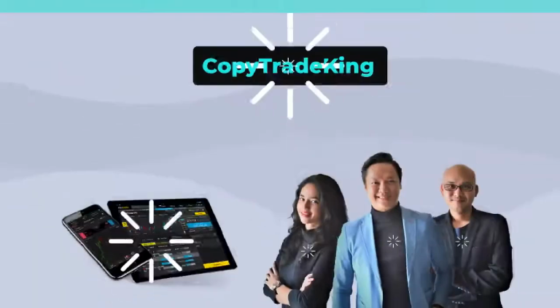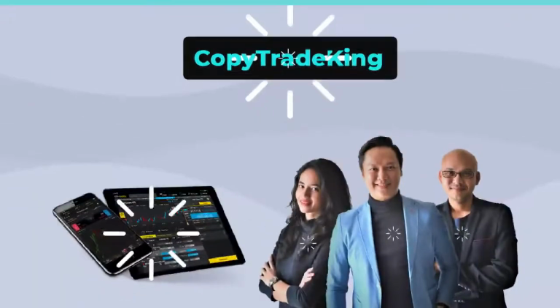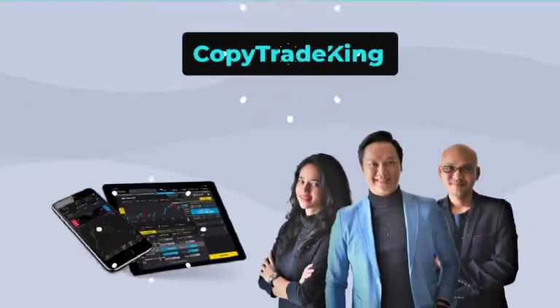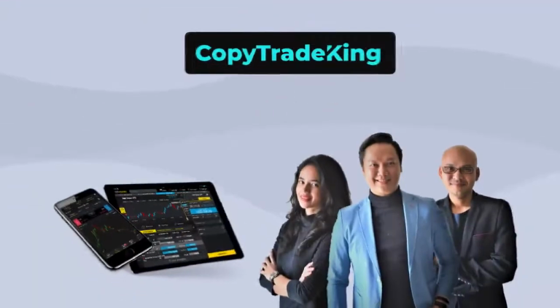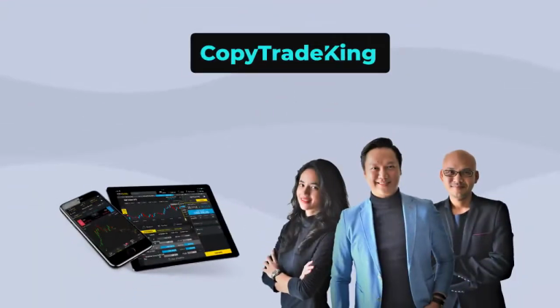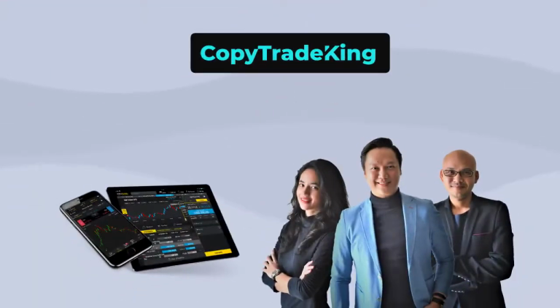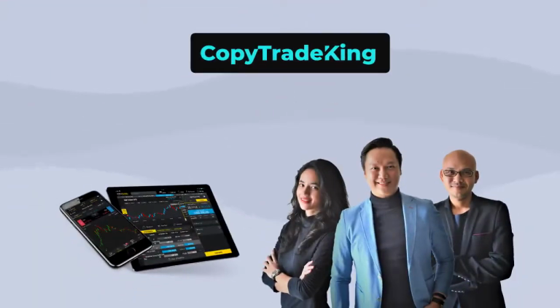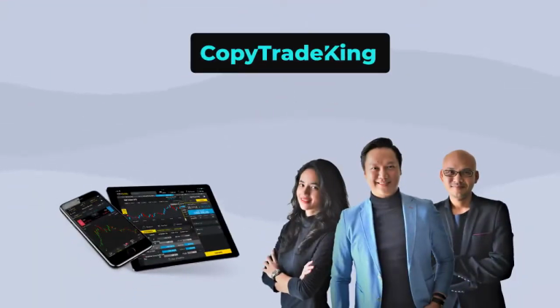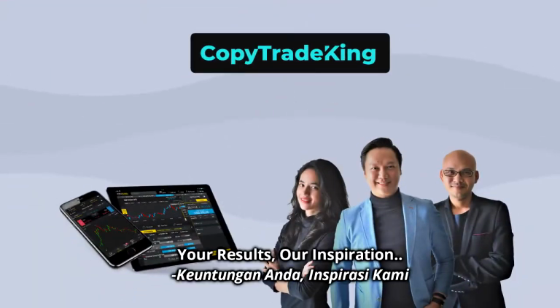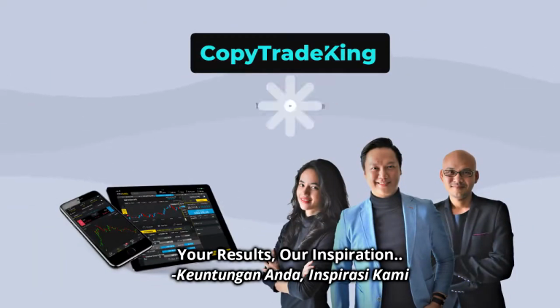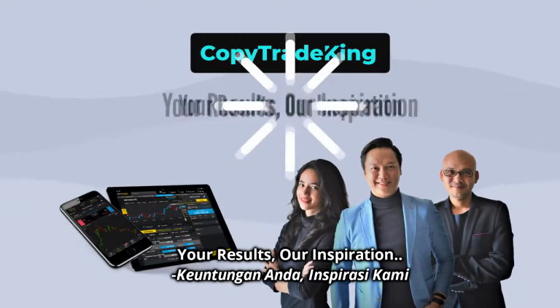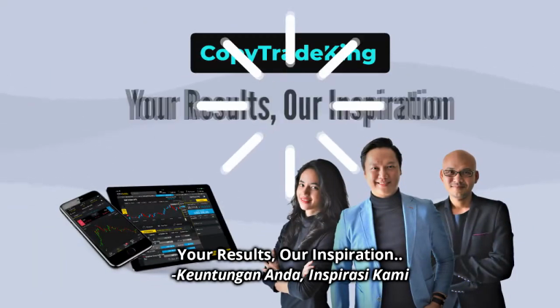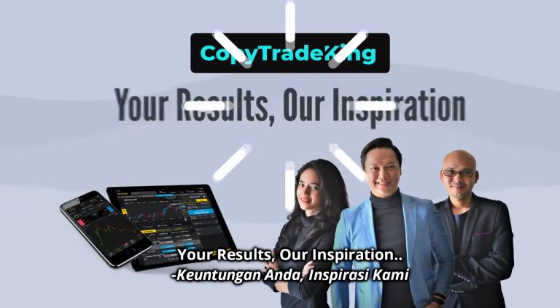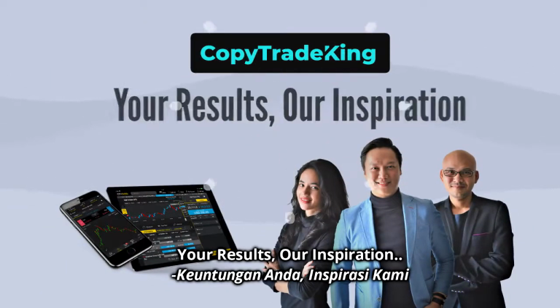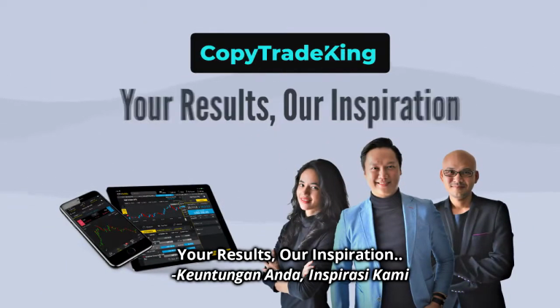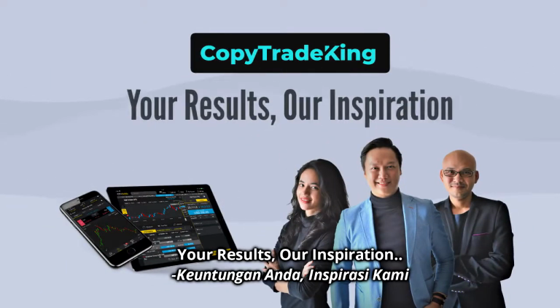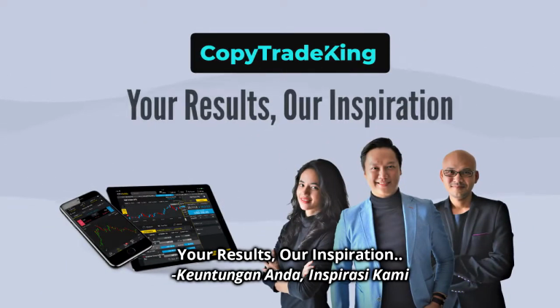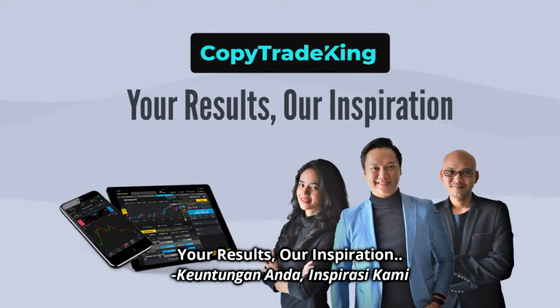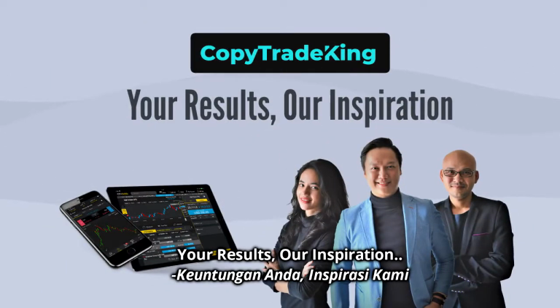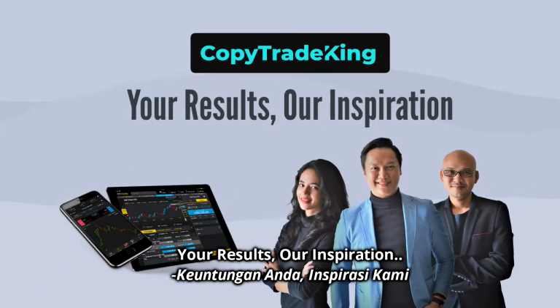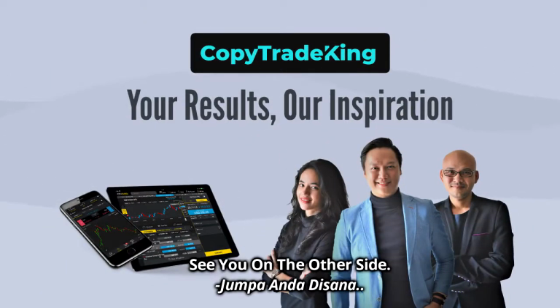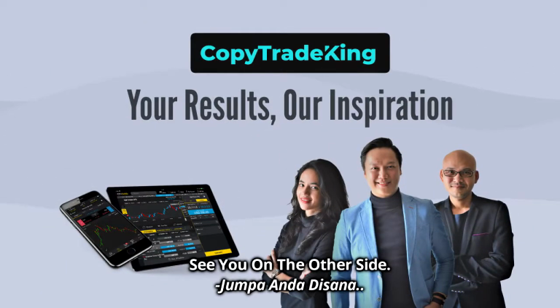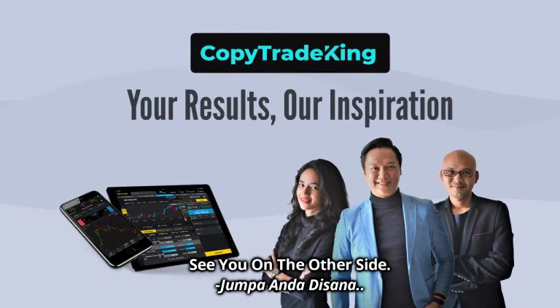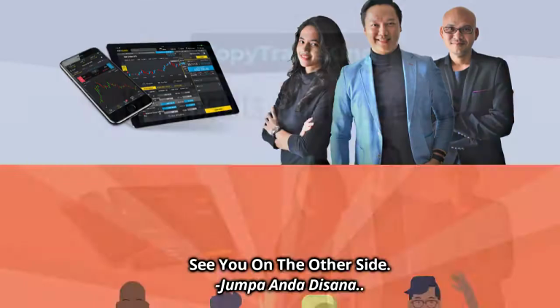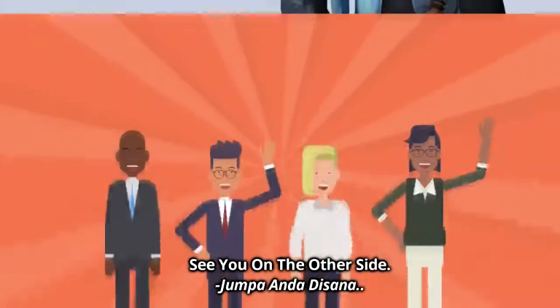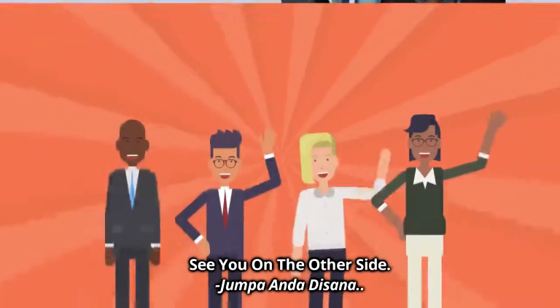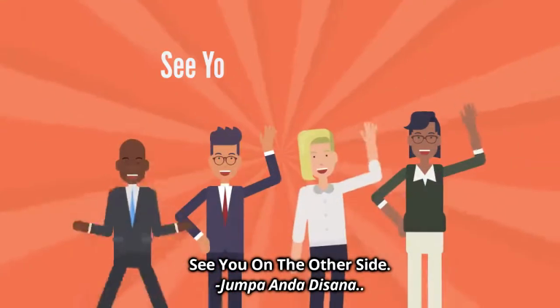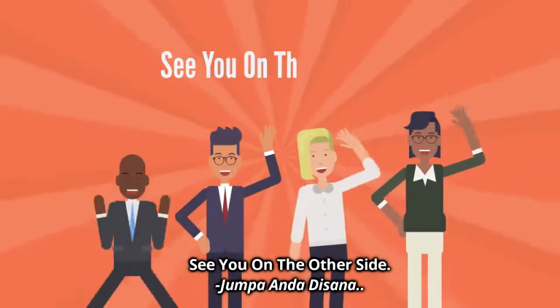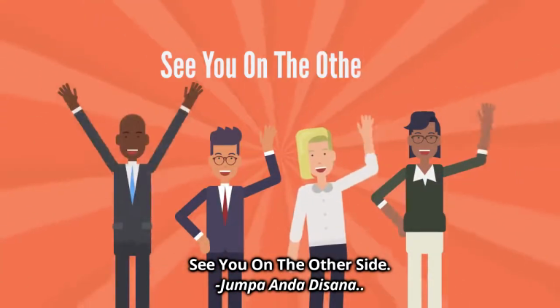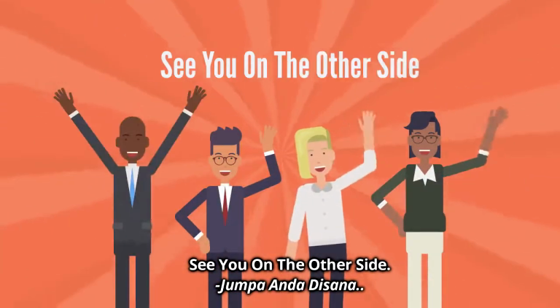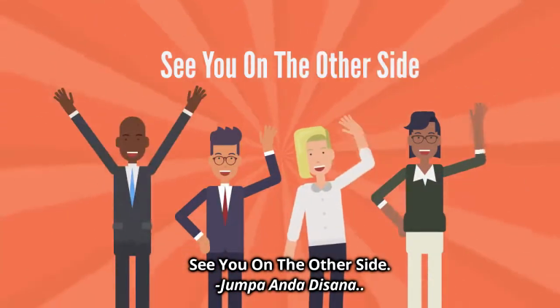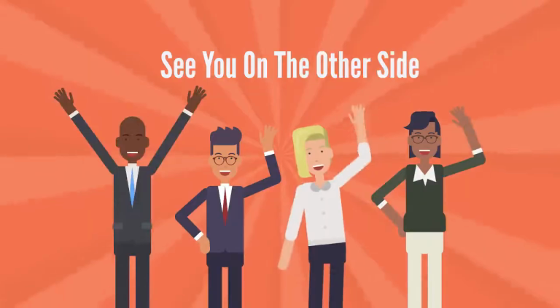Copy Trade King — your result, our inspiration. See you on the other side.